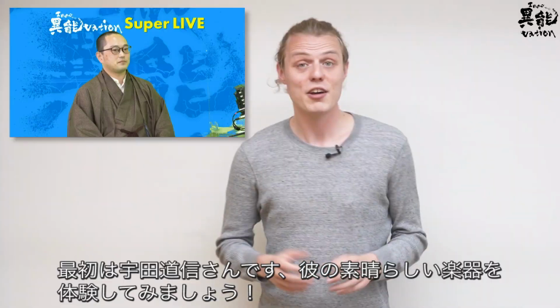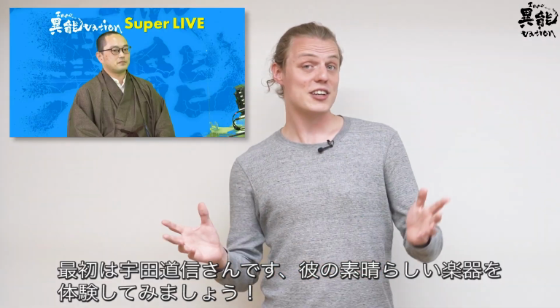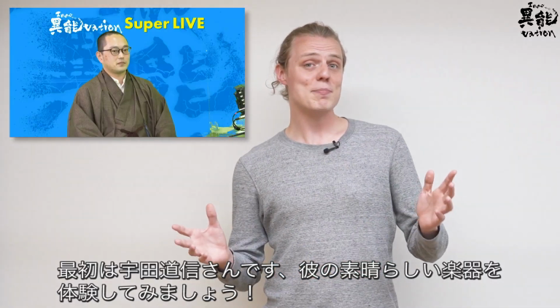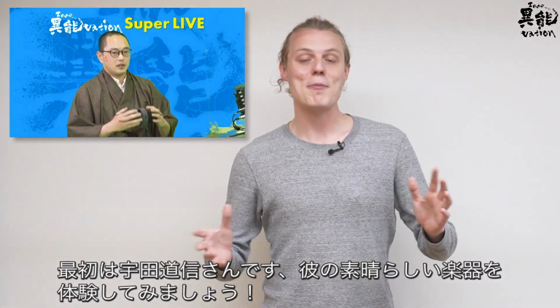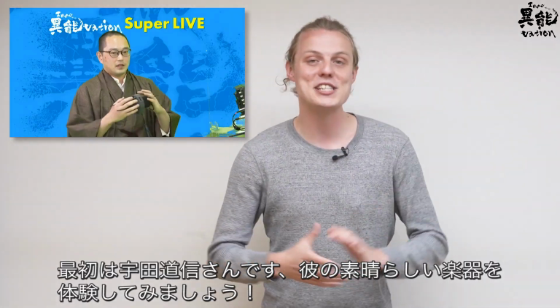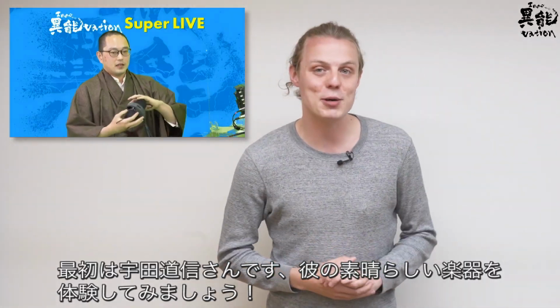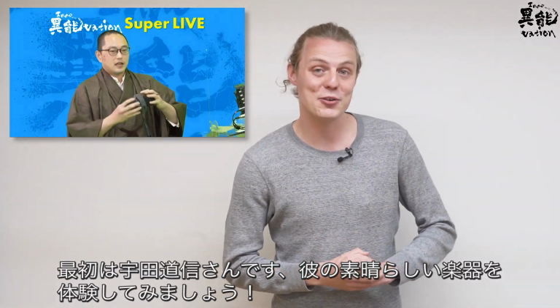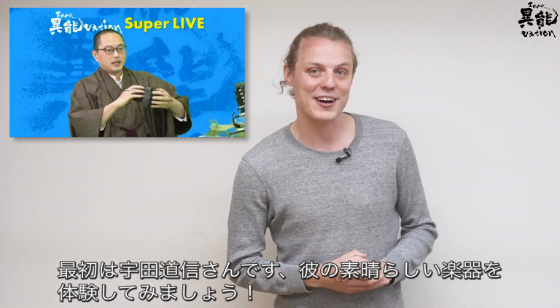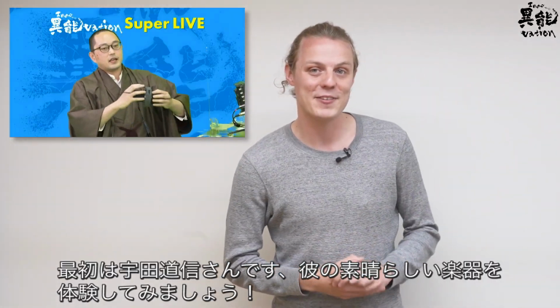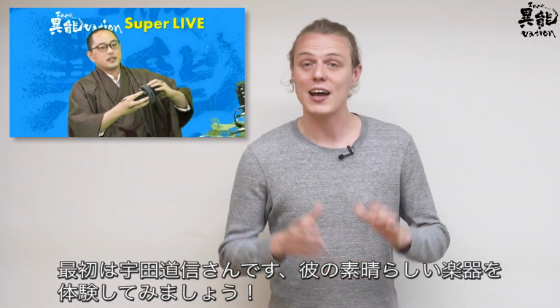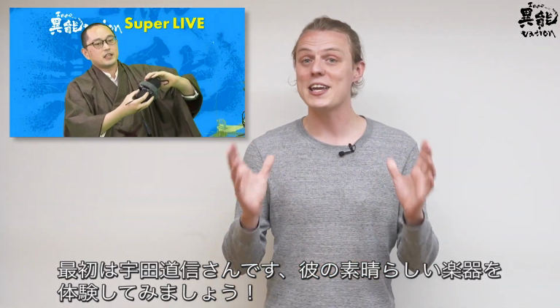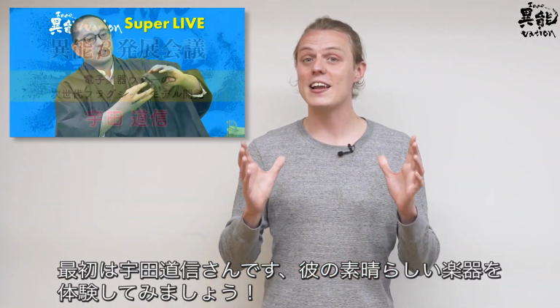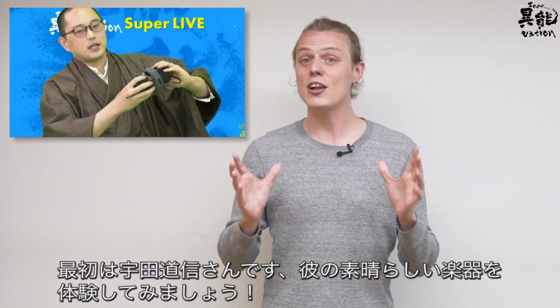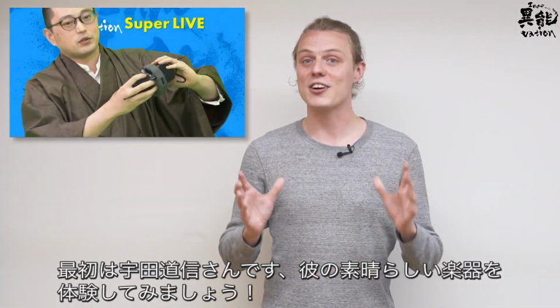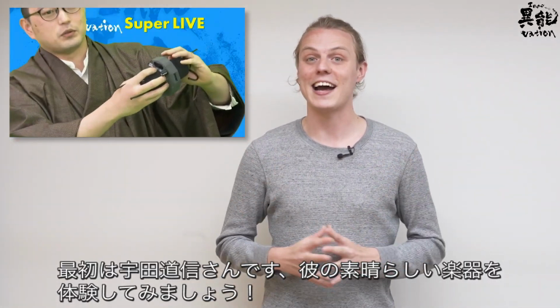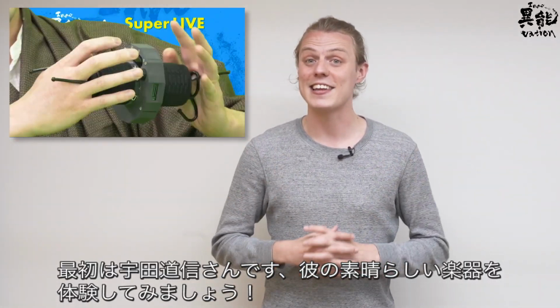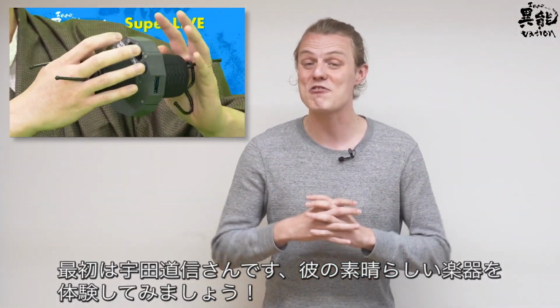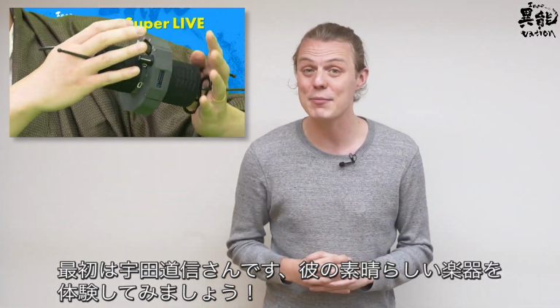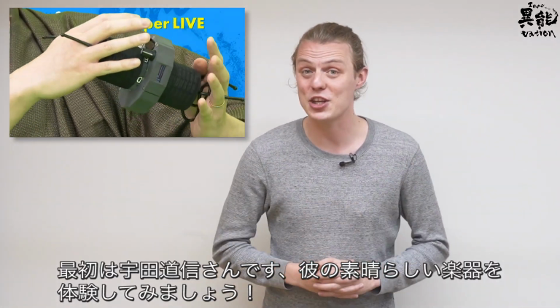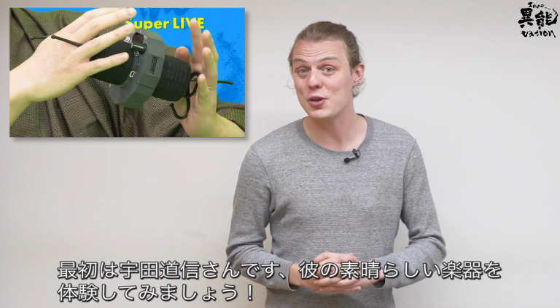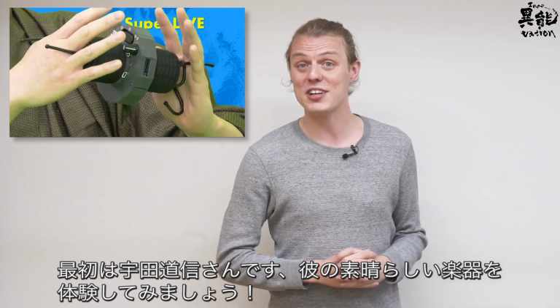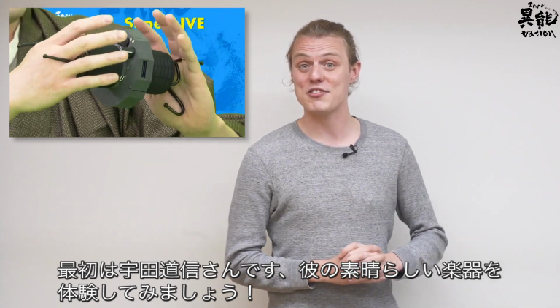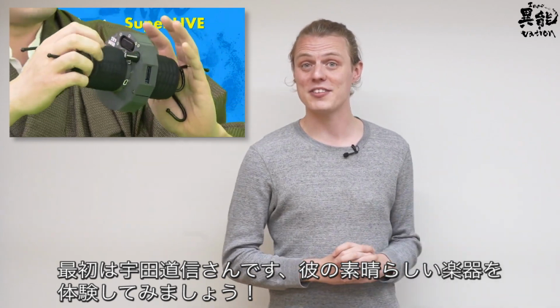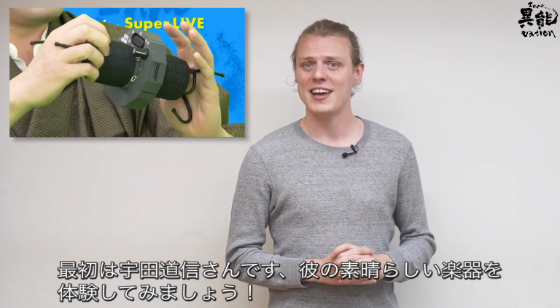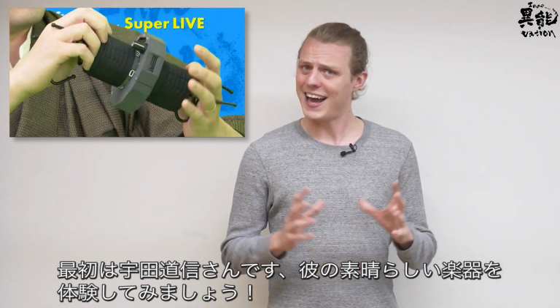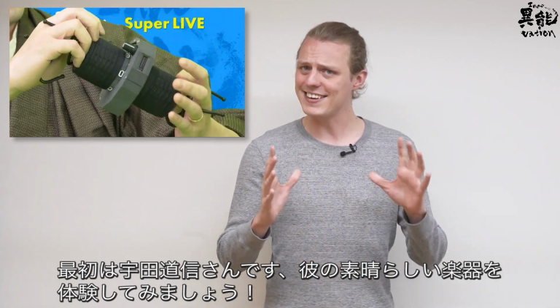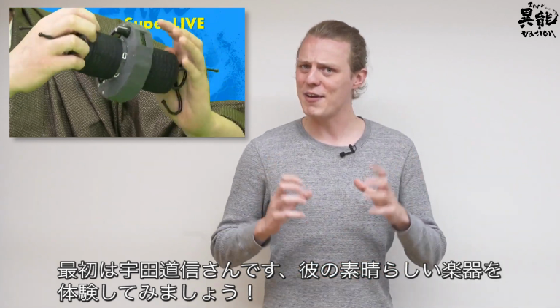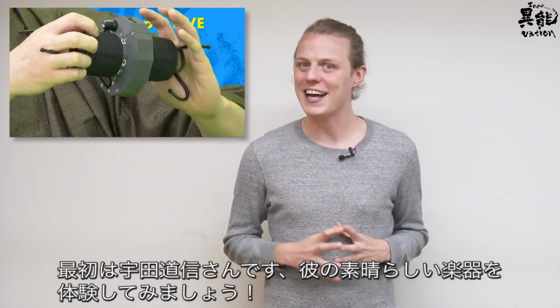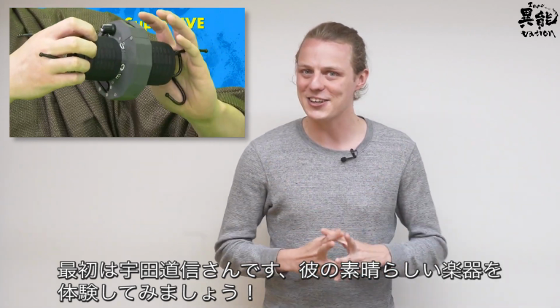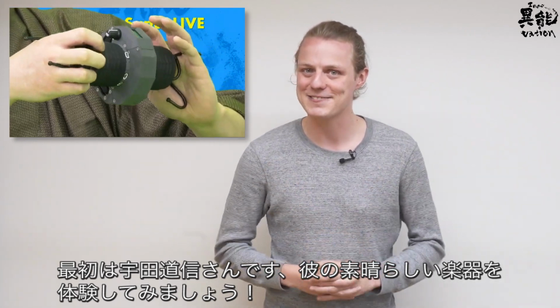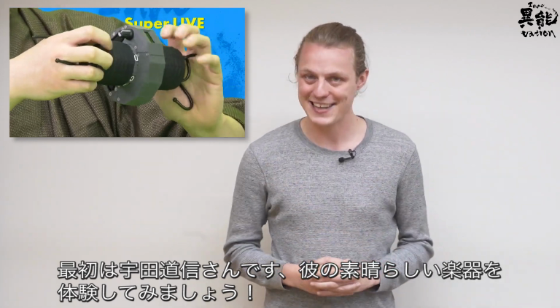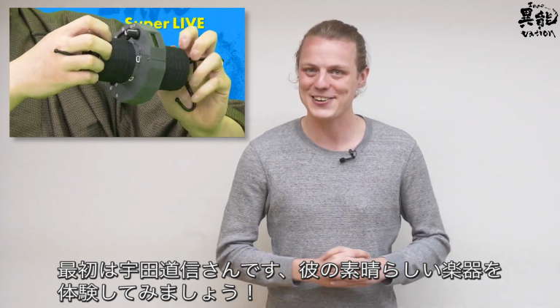First up, Michinobu UDA, as we get a little look at his incredible new musical instrument and a little bit of a hands-on. Enjoy!